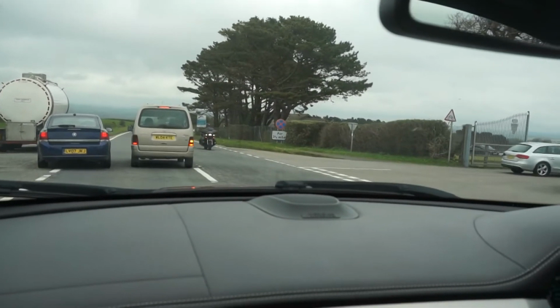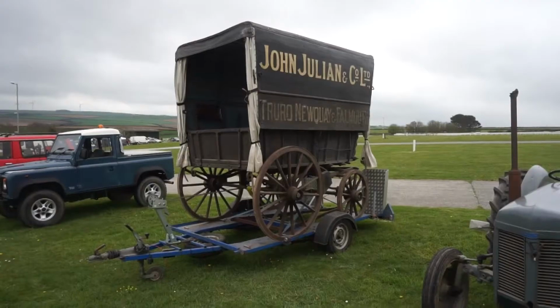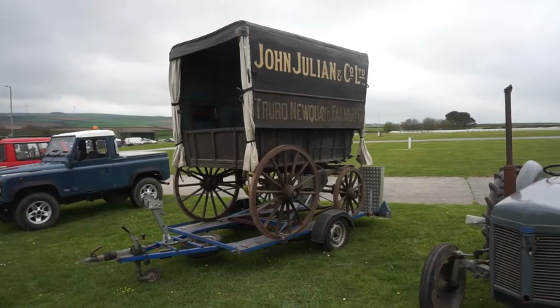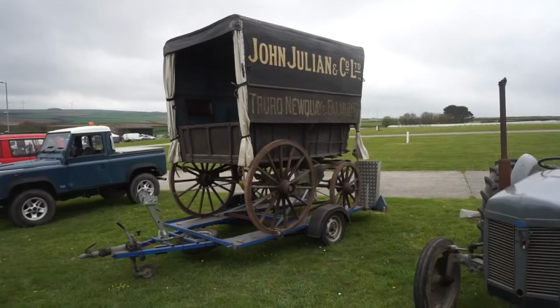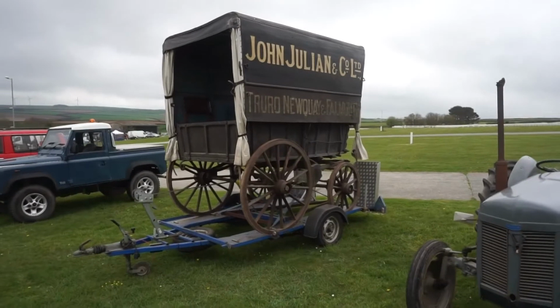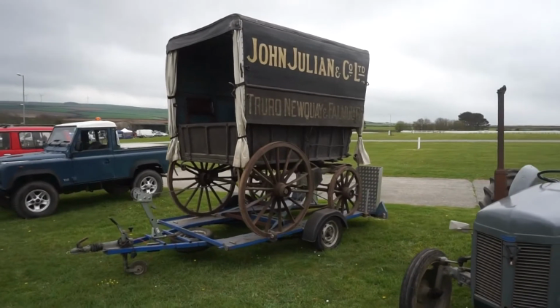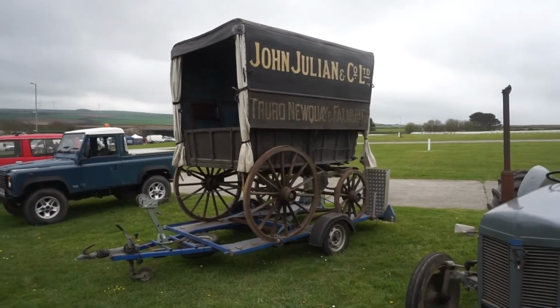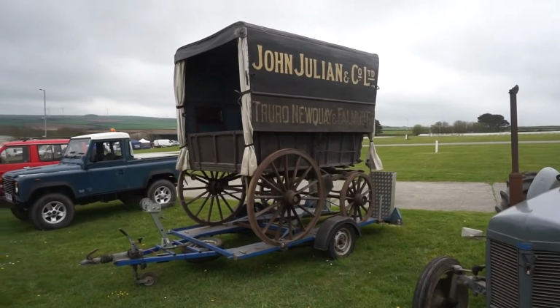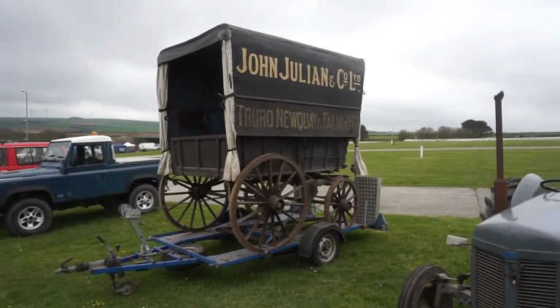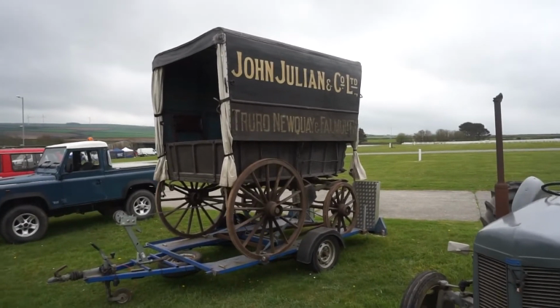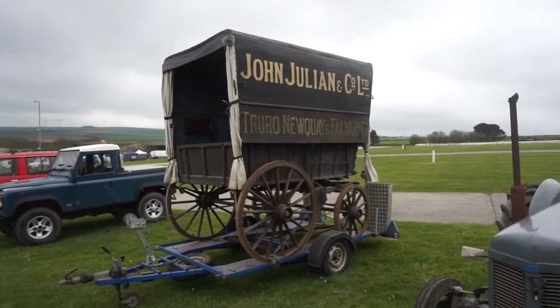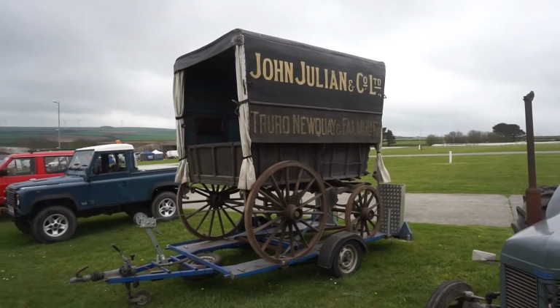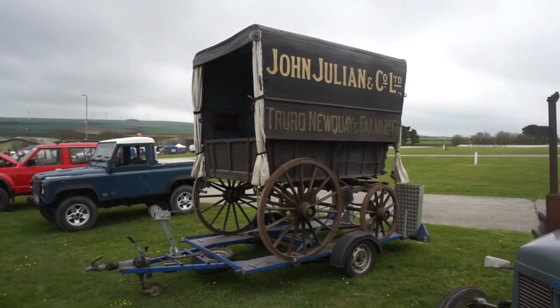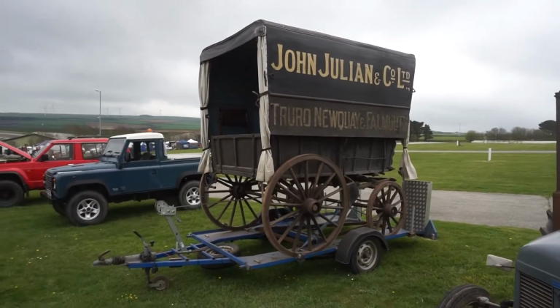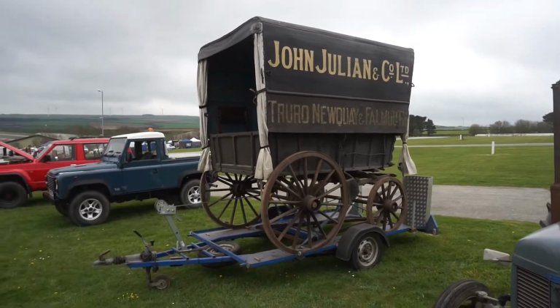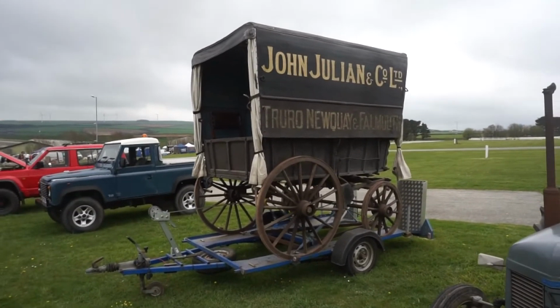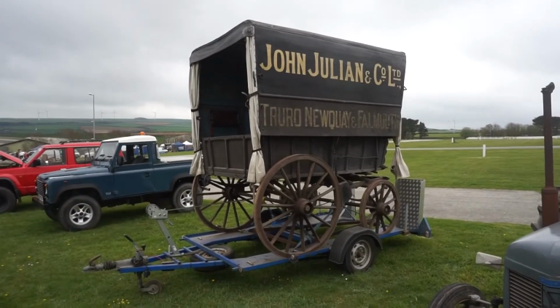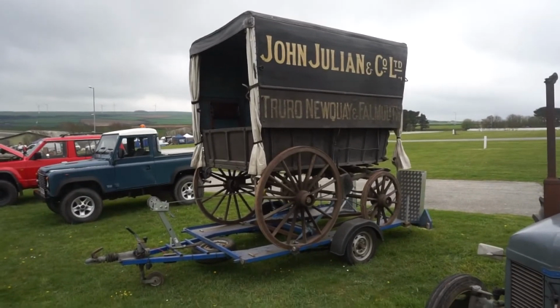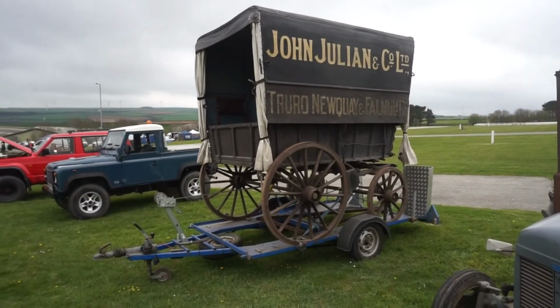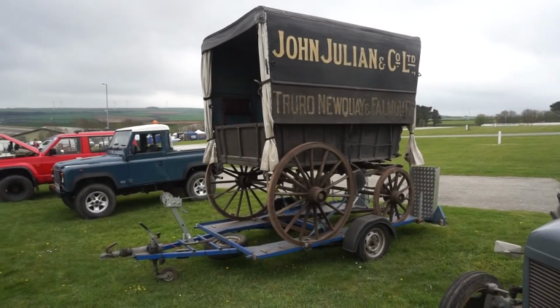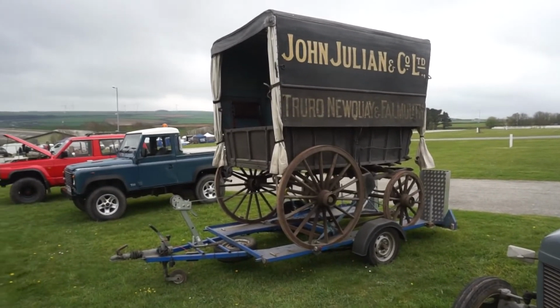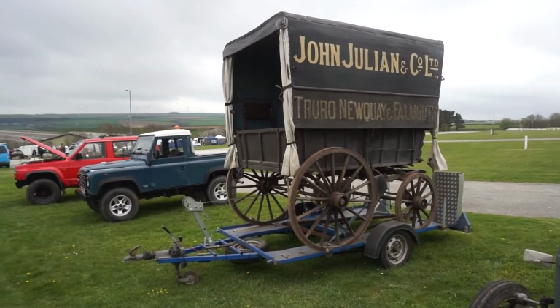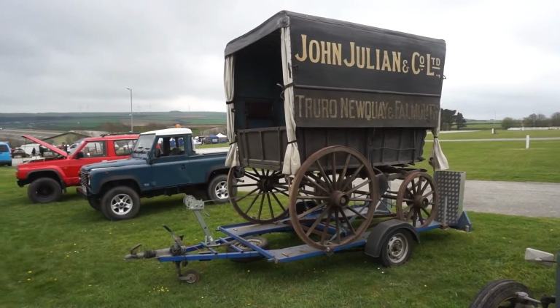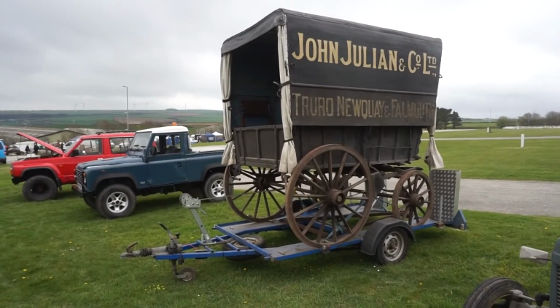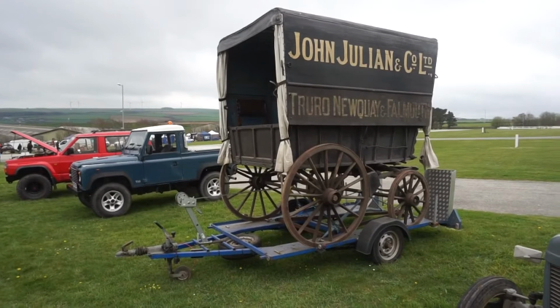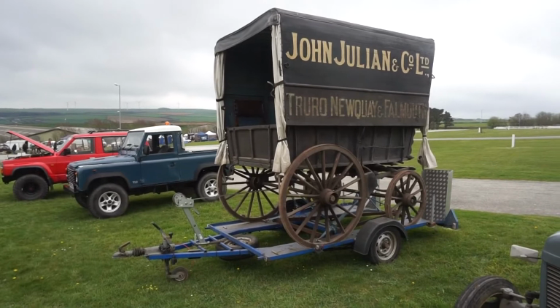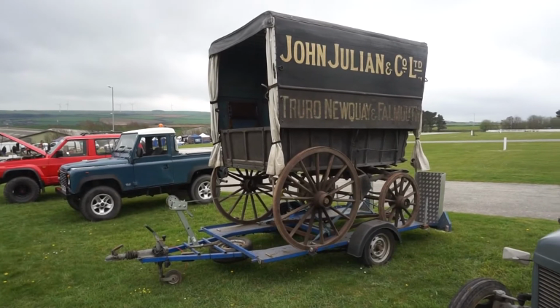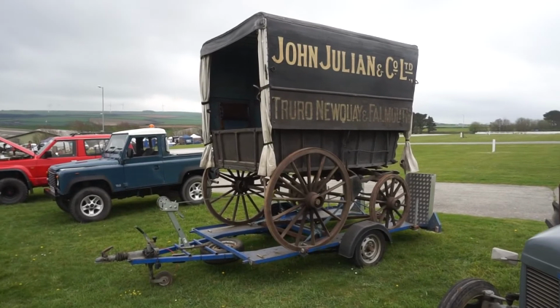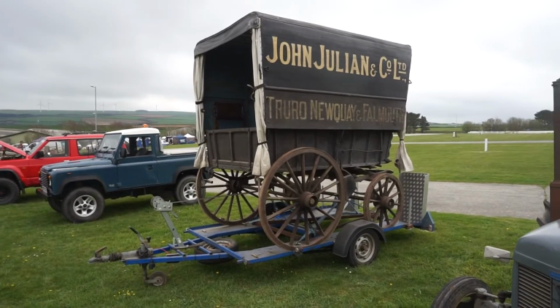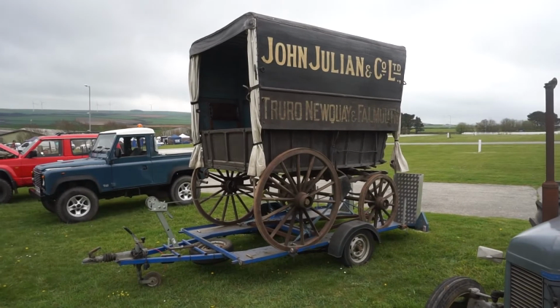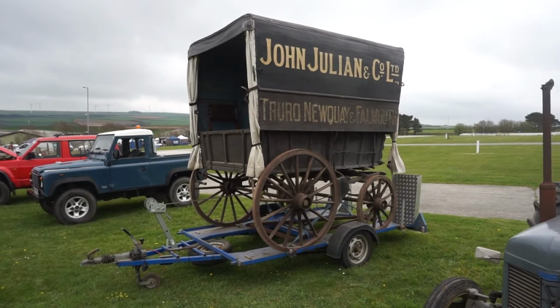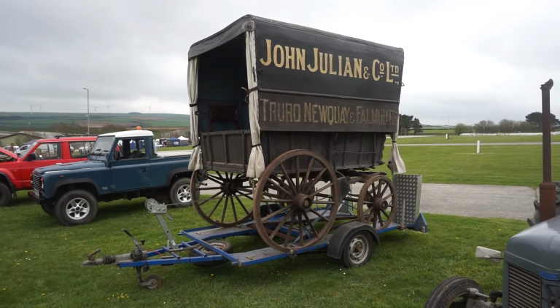There's a John Julian coach, which is one of the oldest removal firms in Cornwall. That's certainly one of the most original forms of transport for removing.